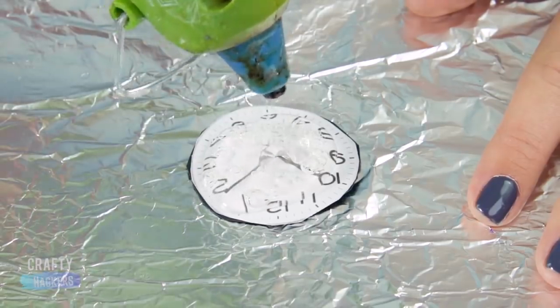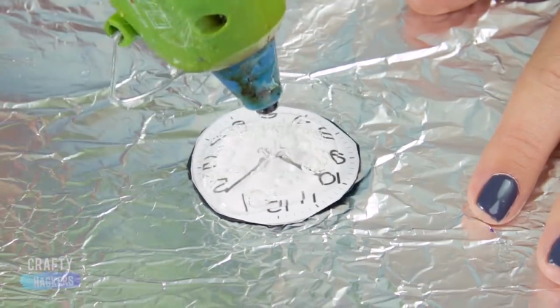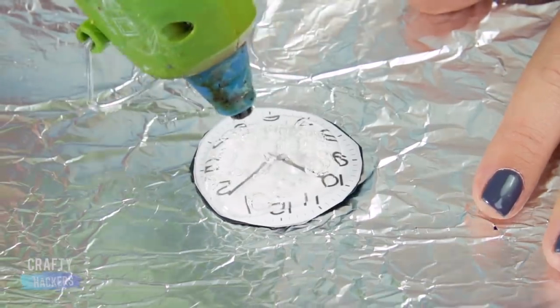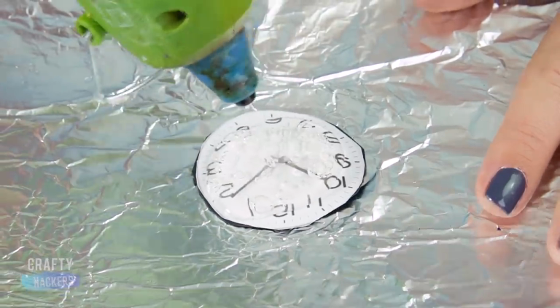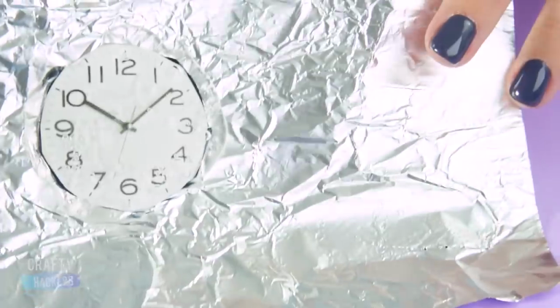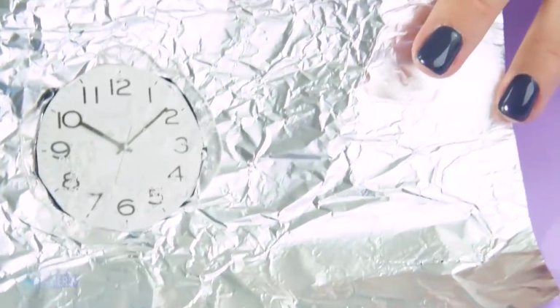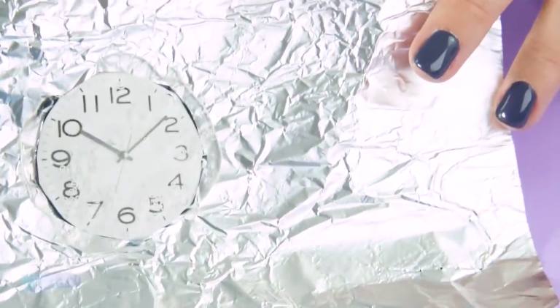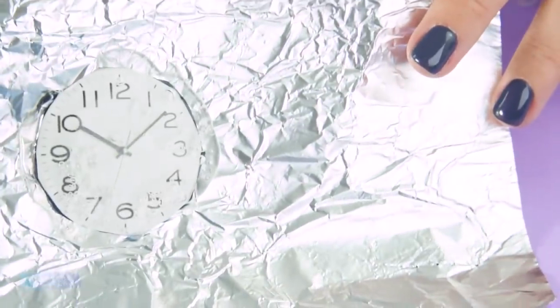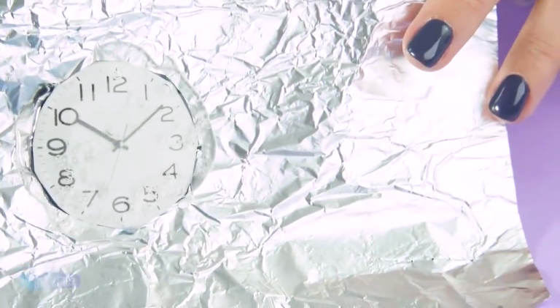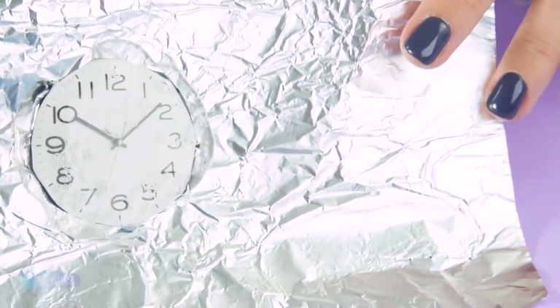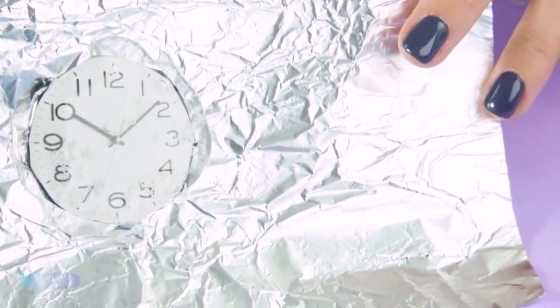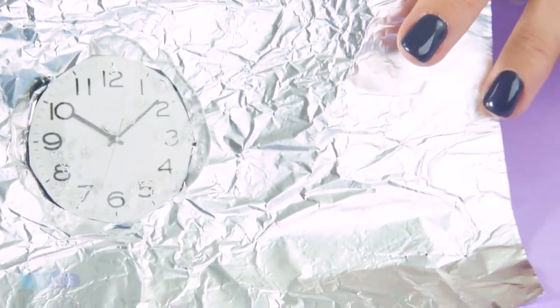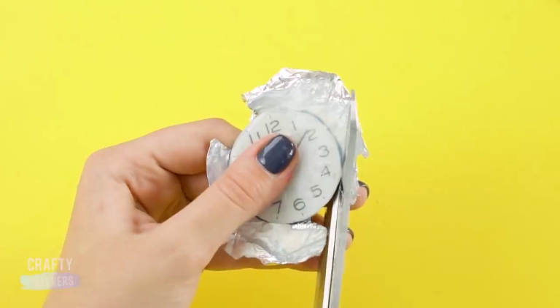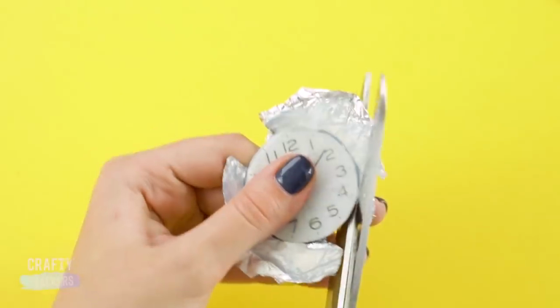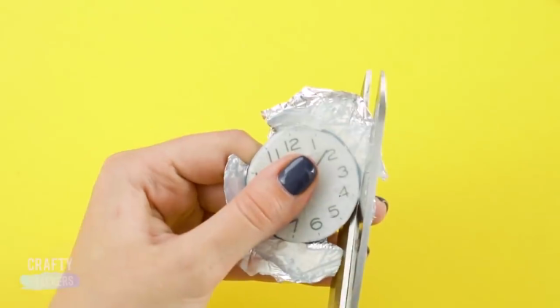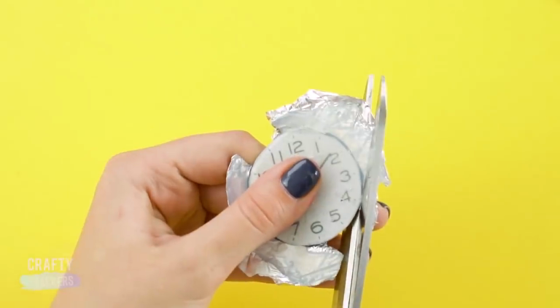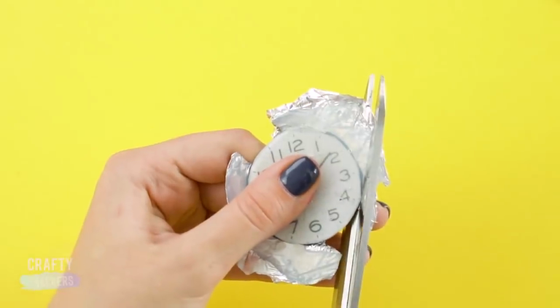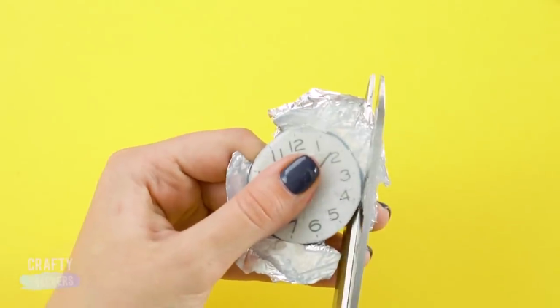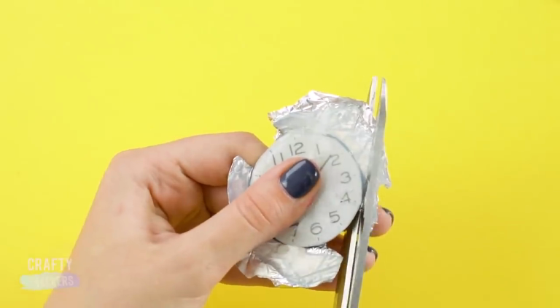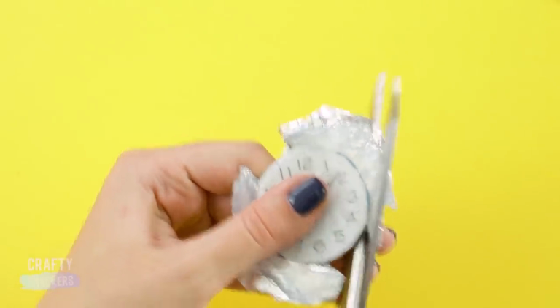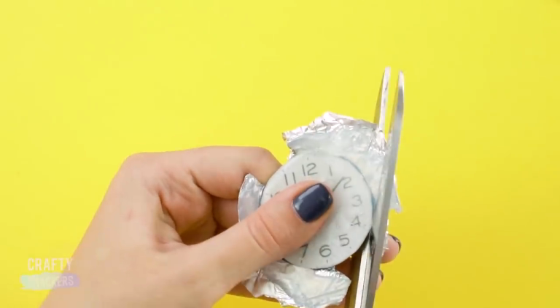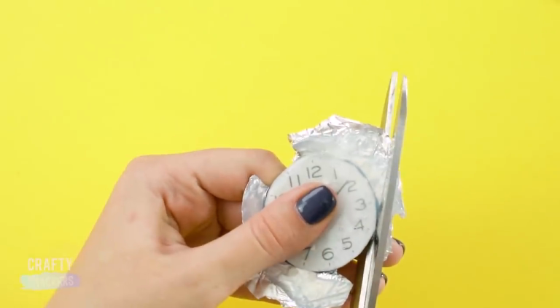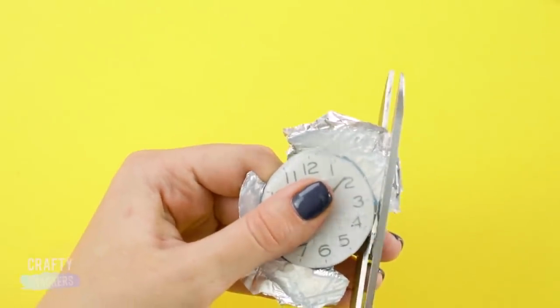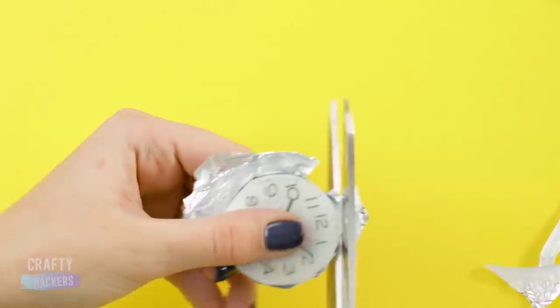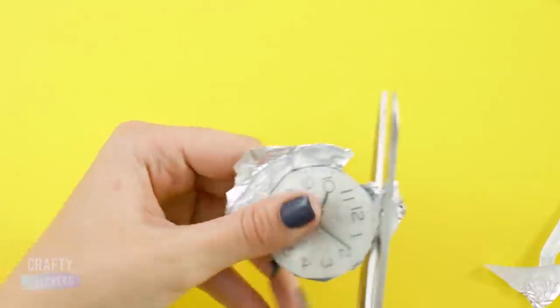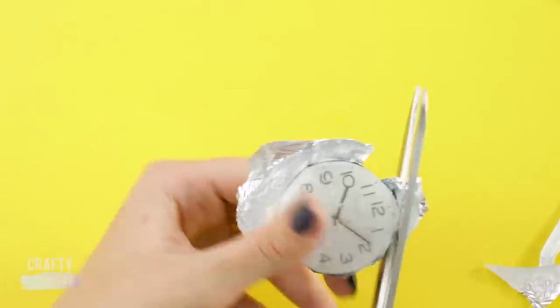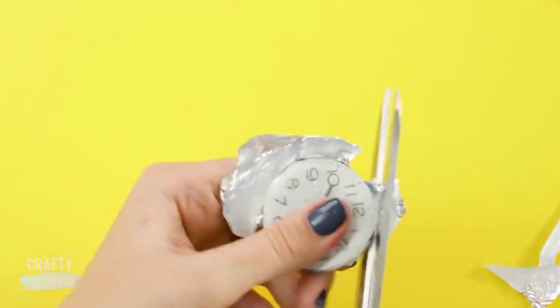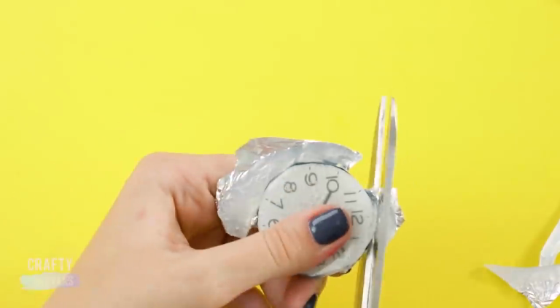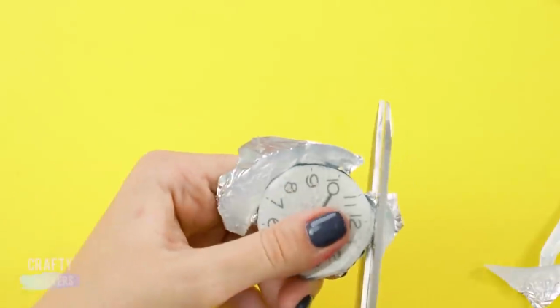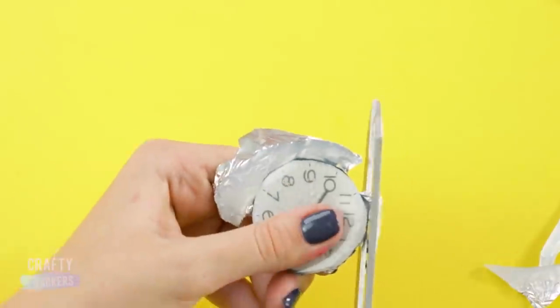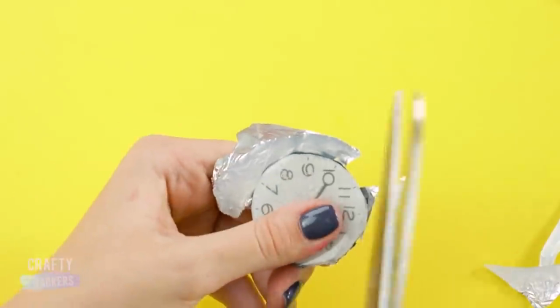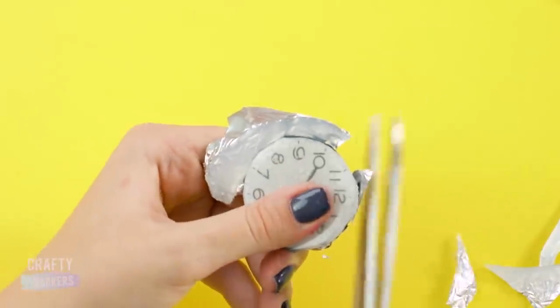Clock! It's important to be punctual for school, so let's make a clock. Print and cut out a clock face, then set it on a piece of aluminum foil and cover it in clear hot glue.